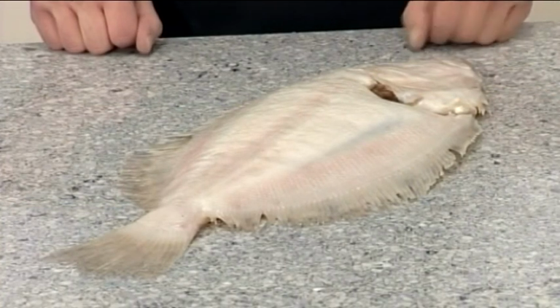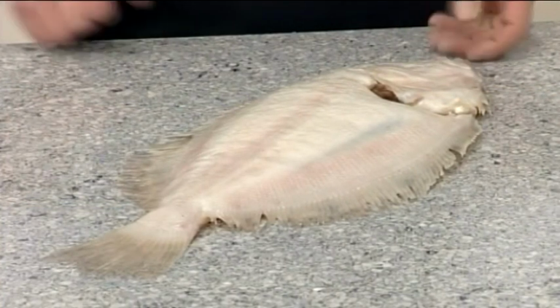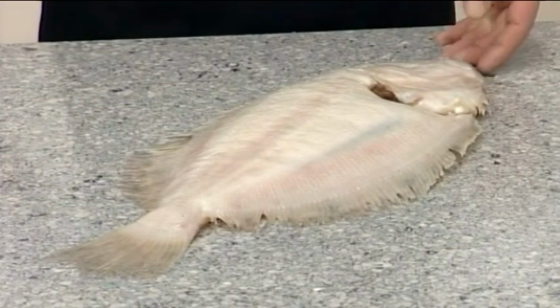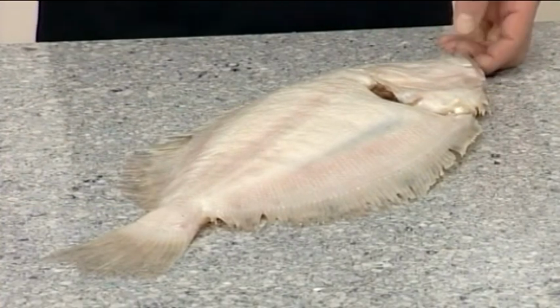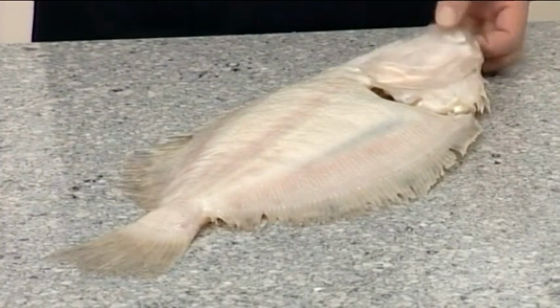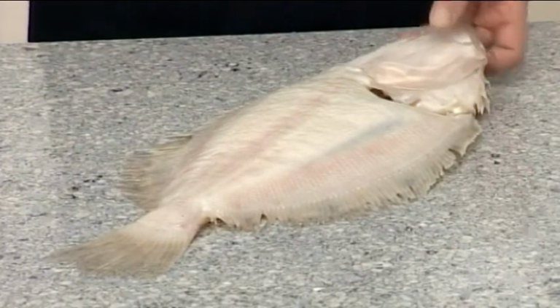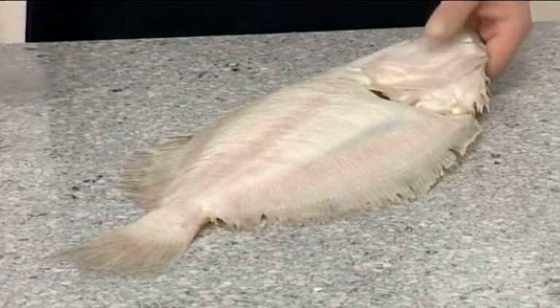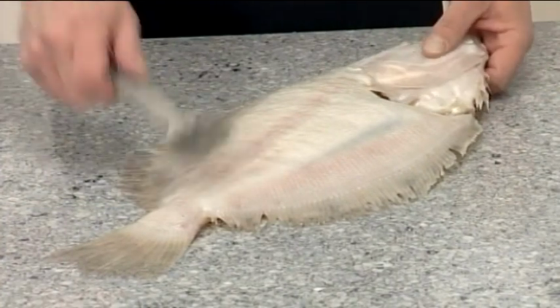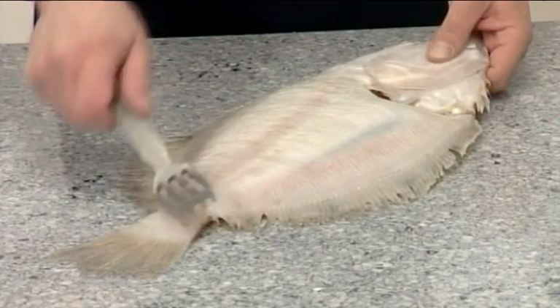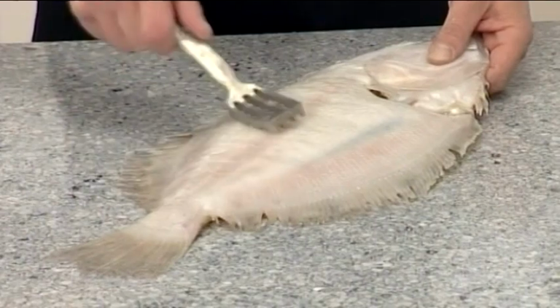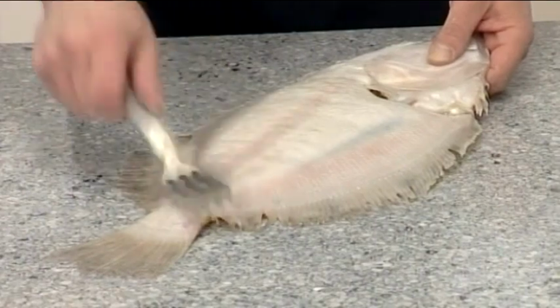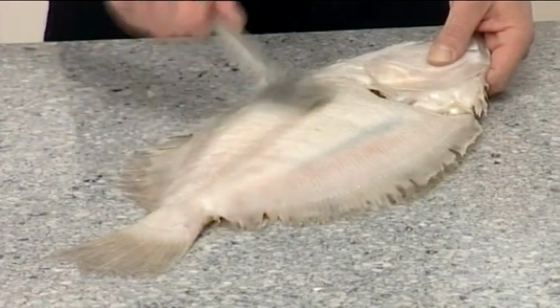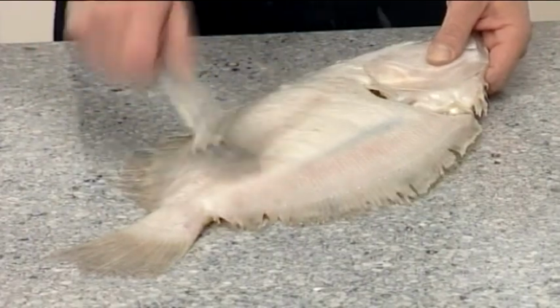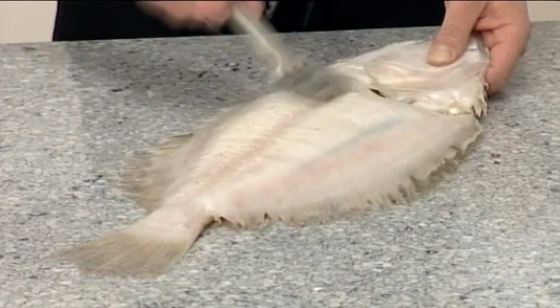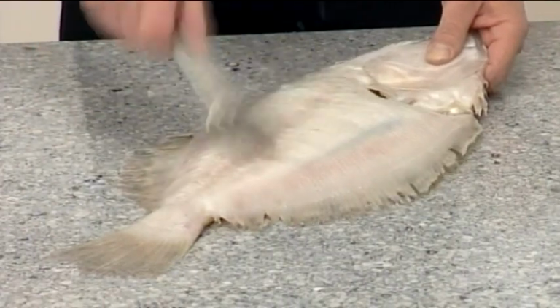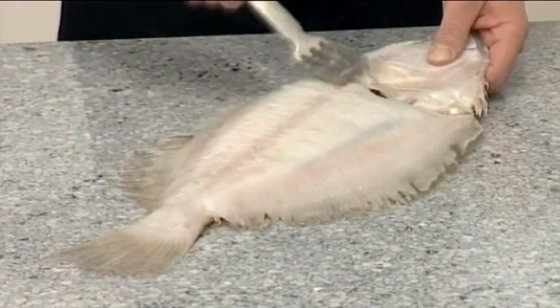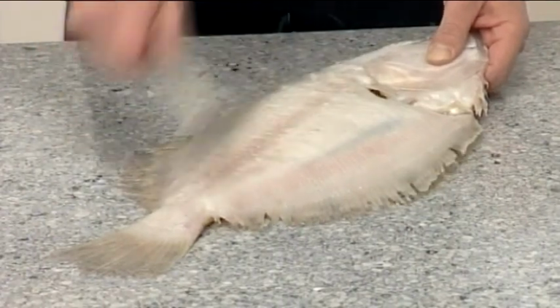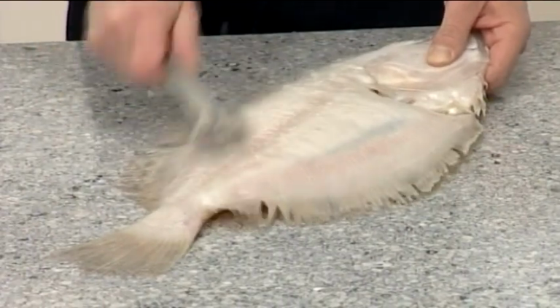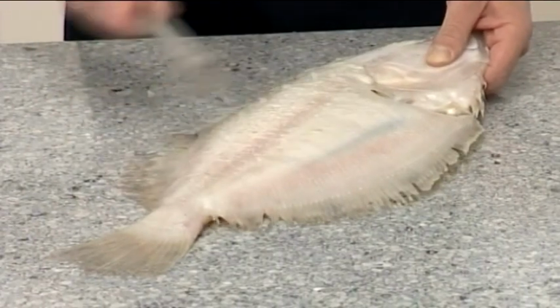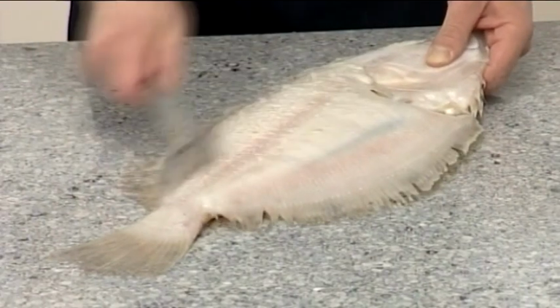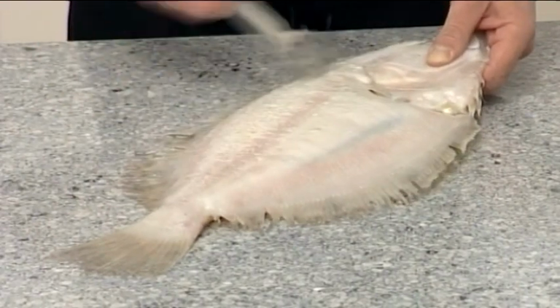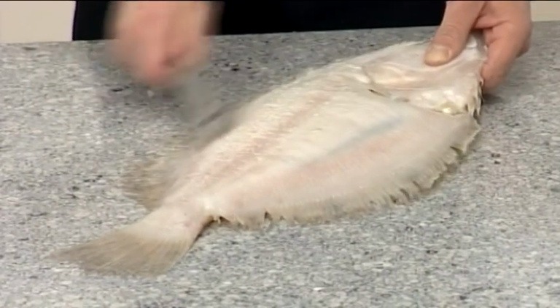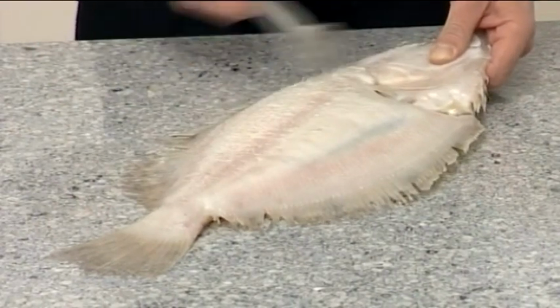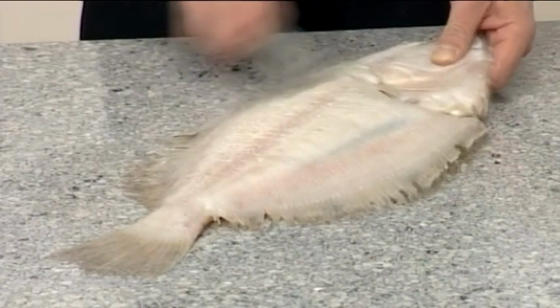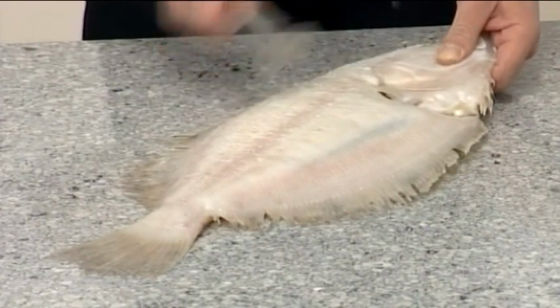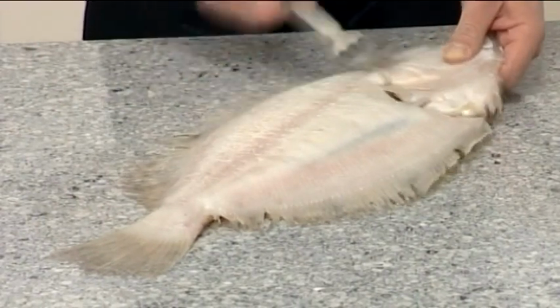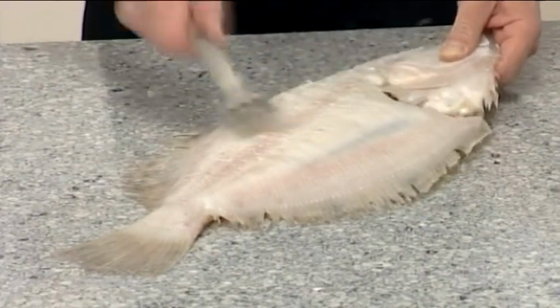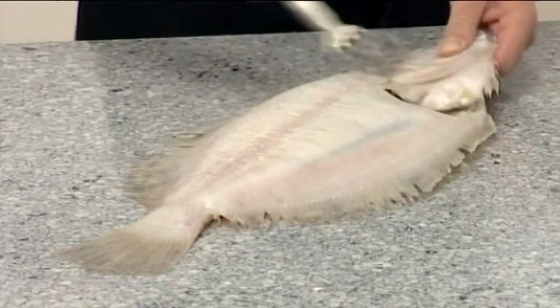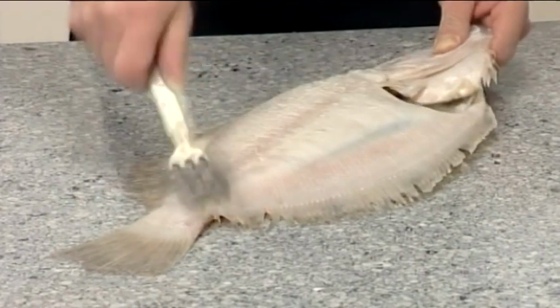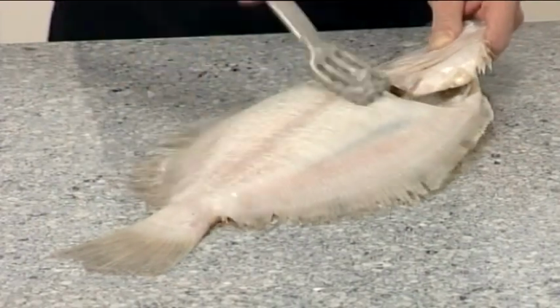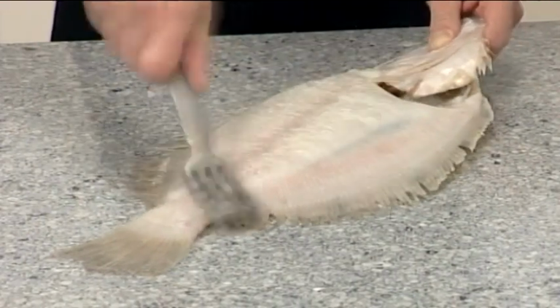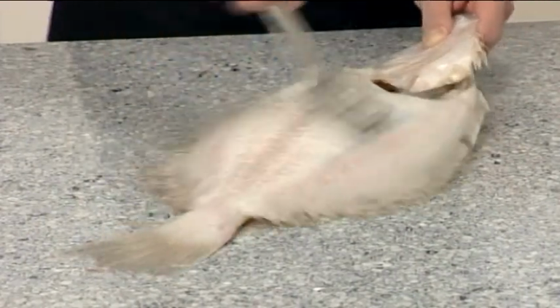Use a clean stainless steel scaler to remove the scales on both sides of the fish.